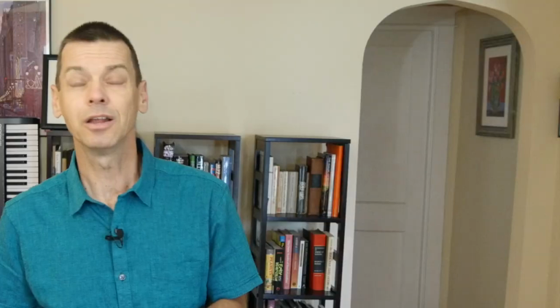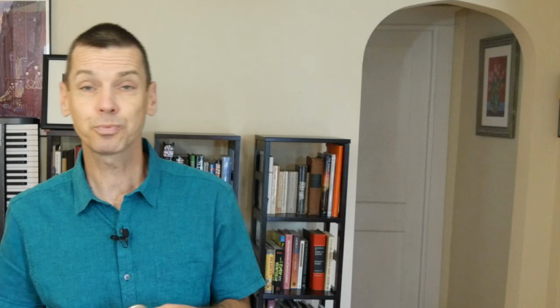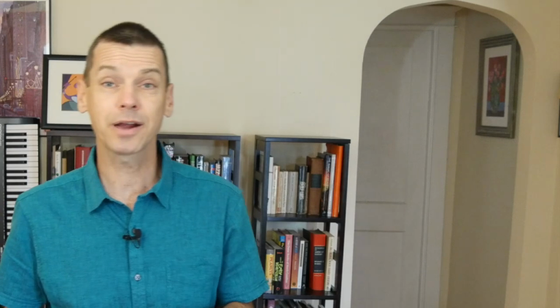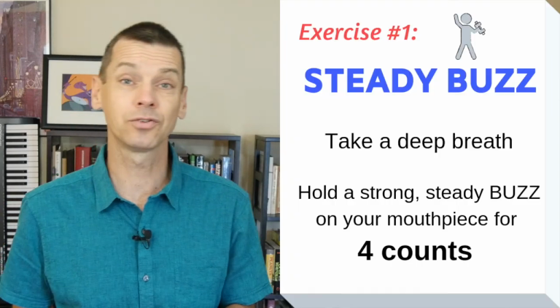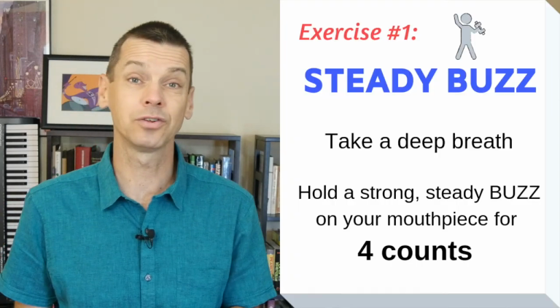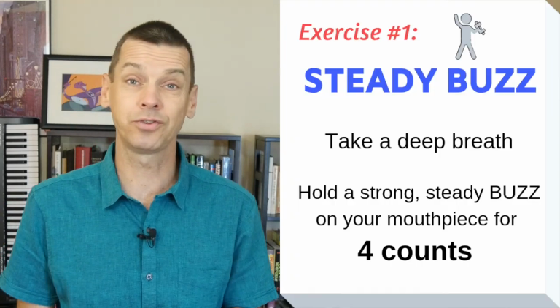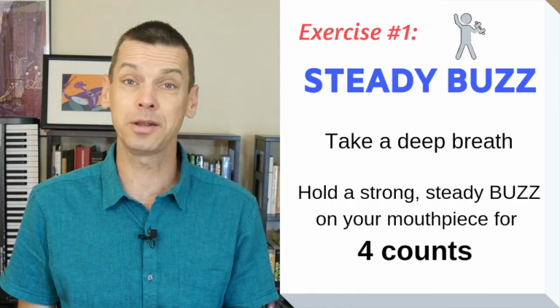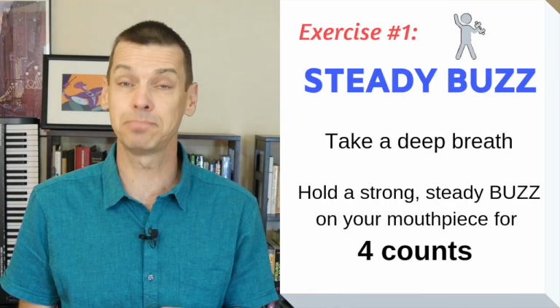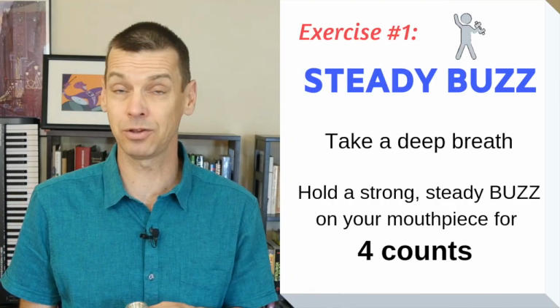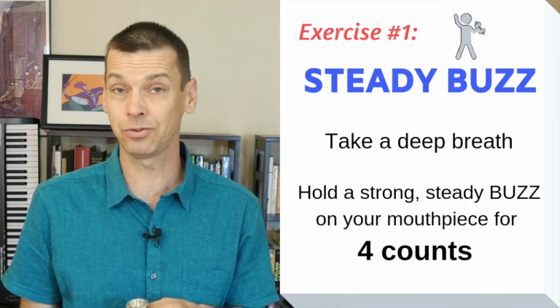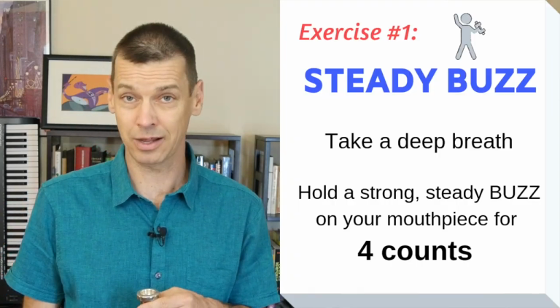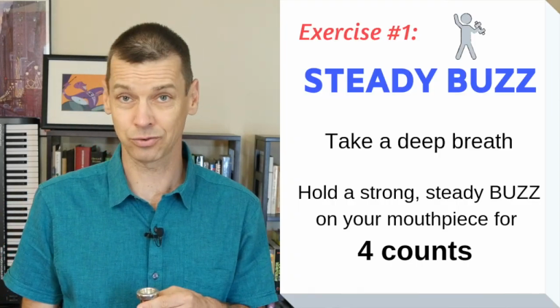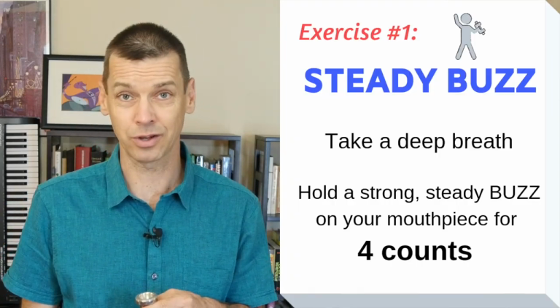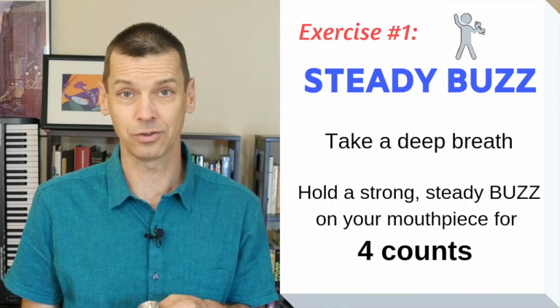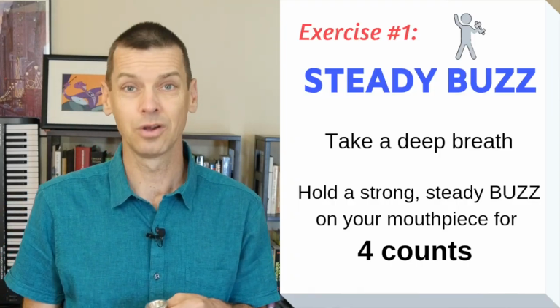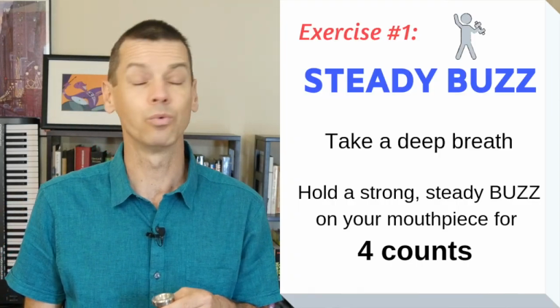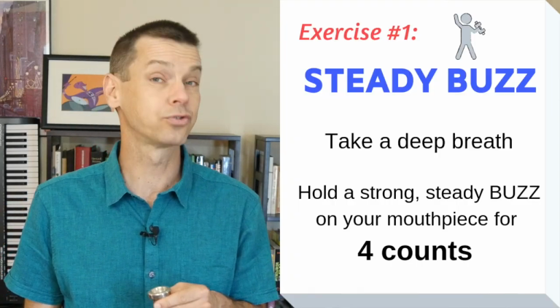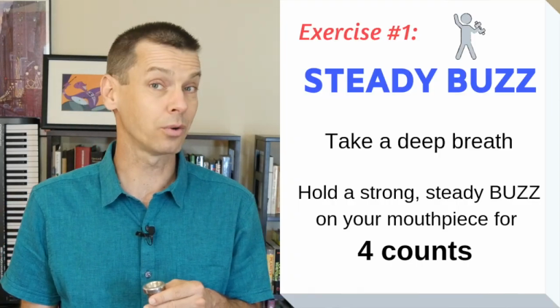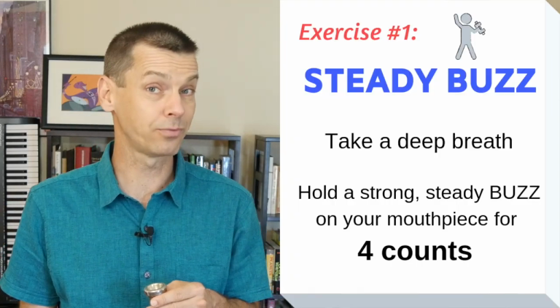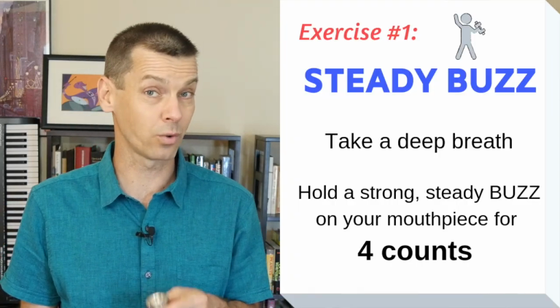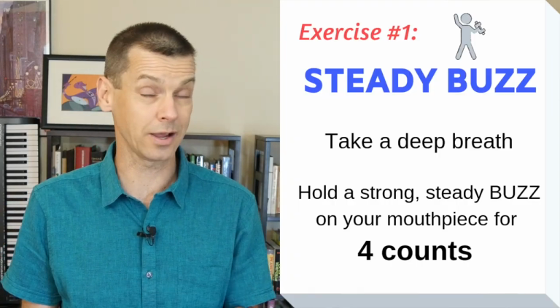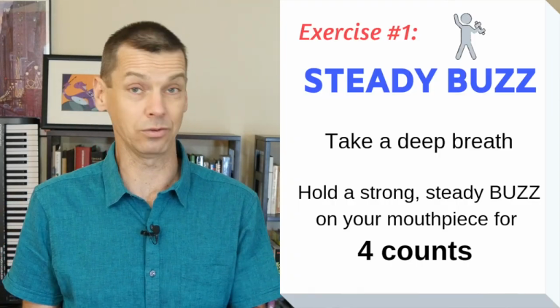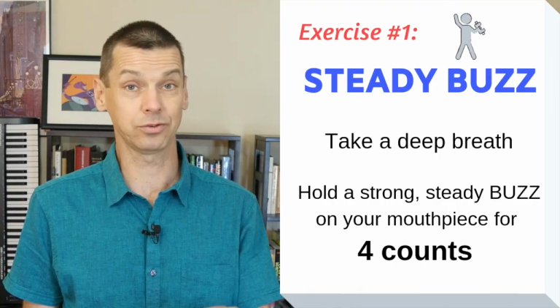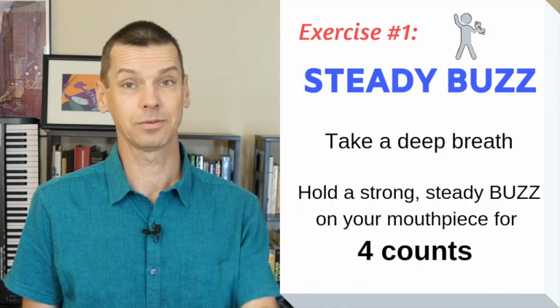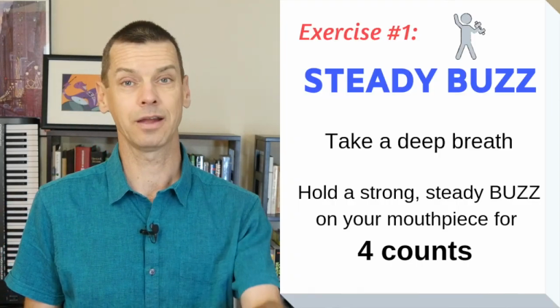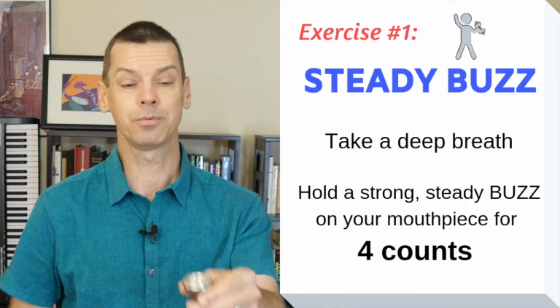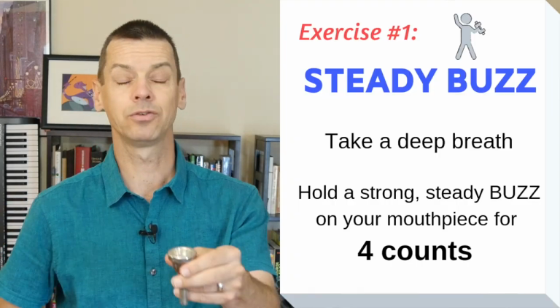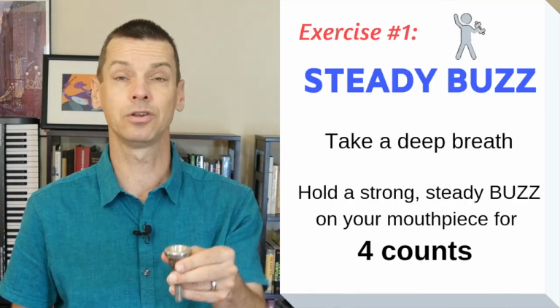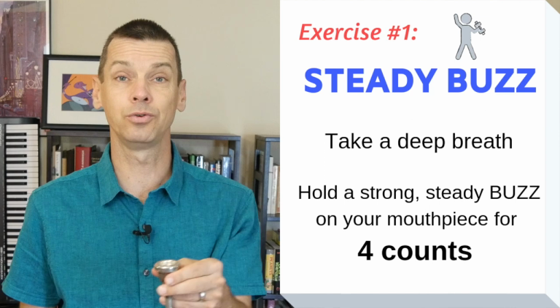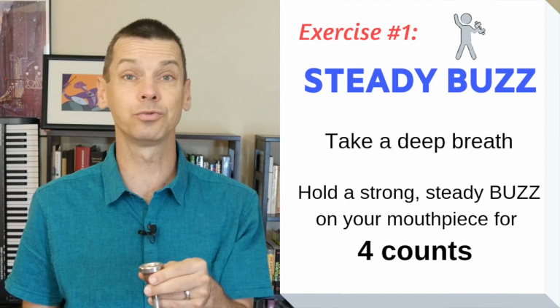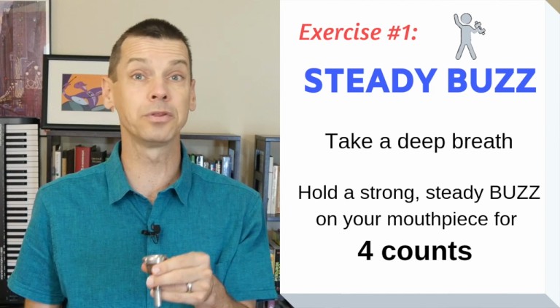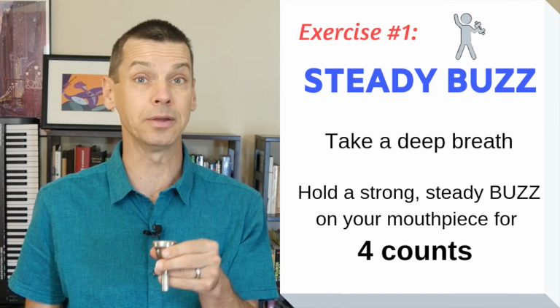Let's practice a steady buzz exercise. We'll start with four counts. Everybody's going to do this with me.